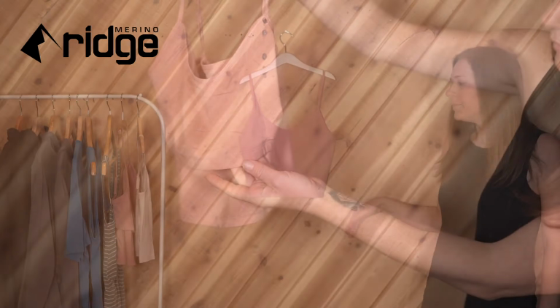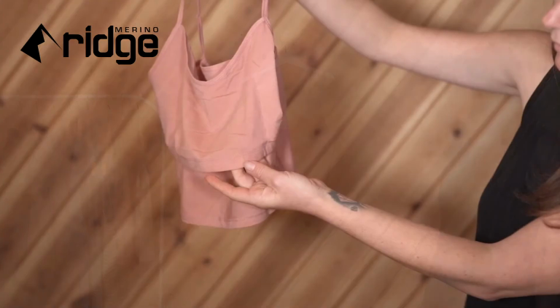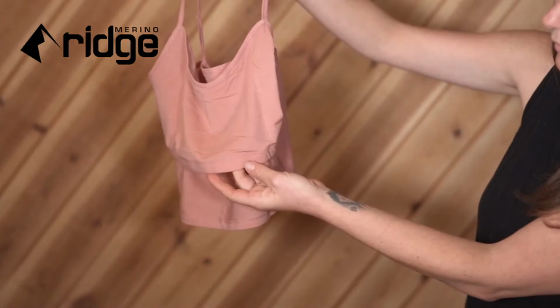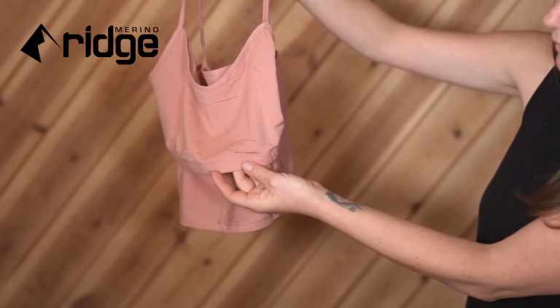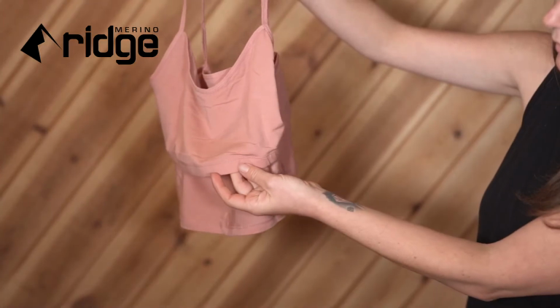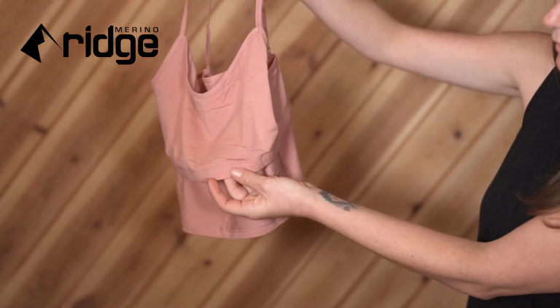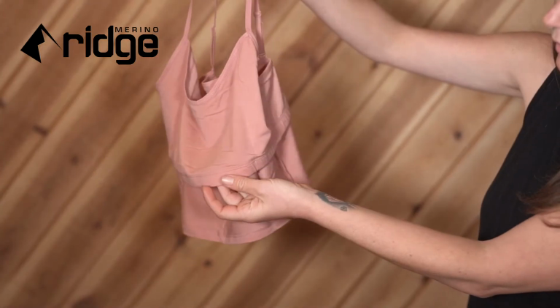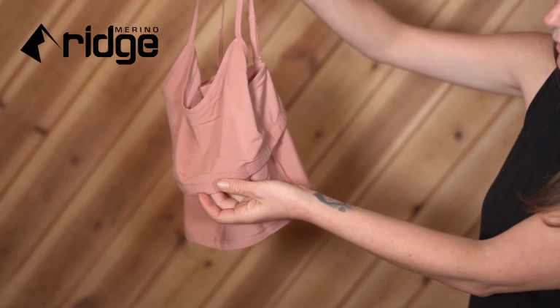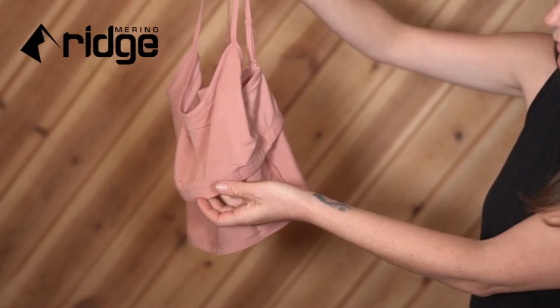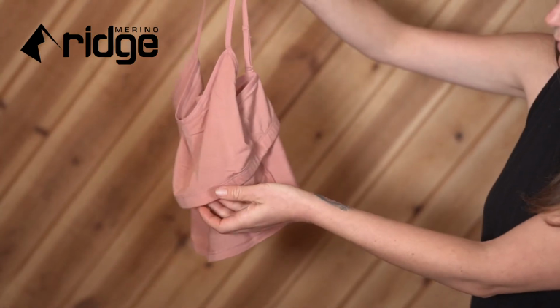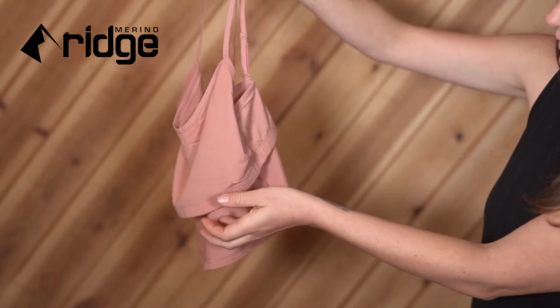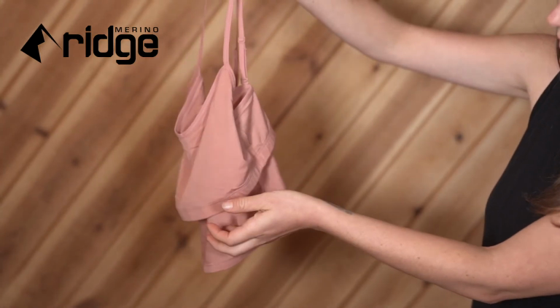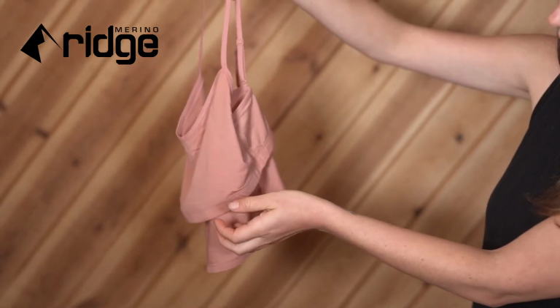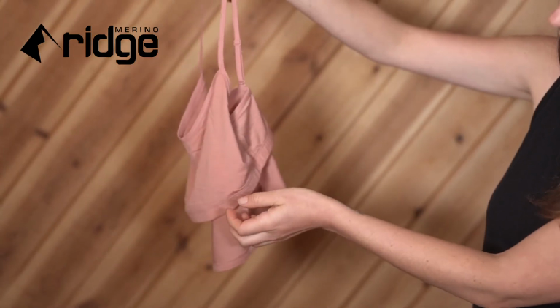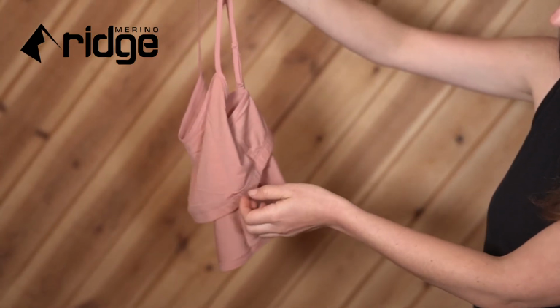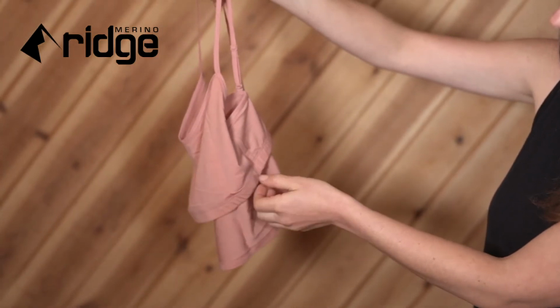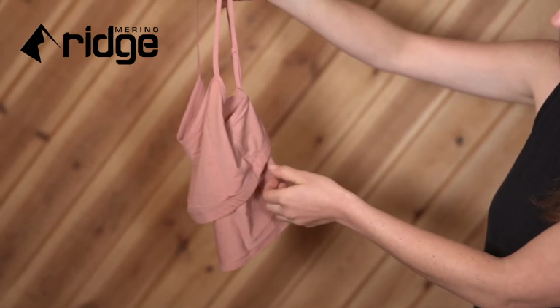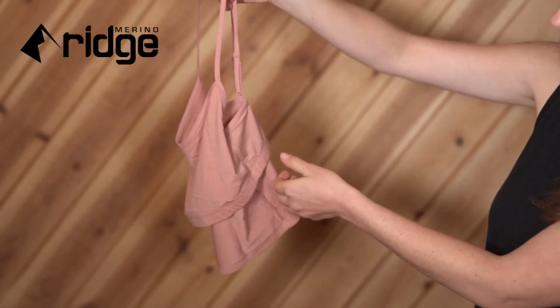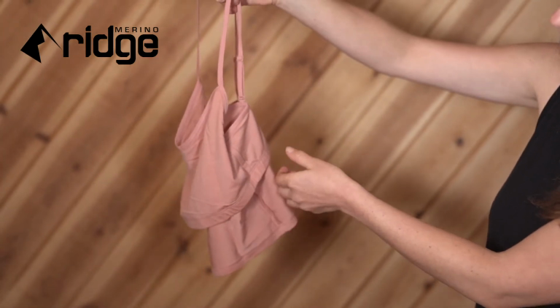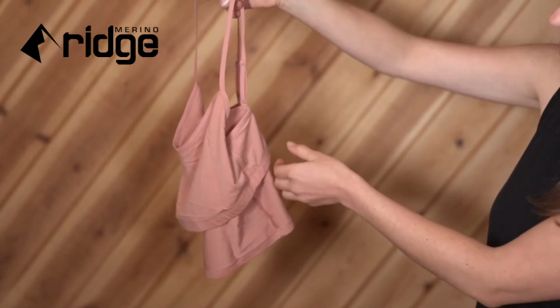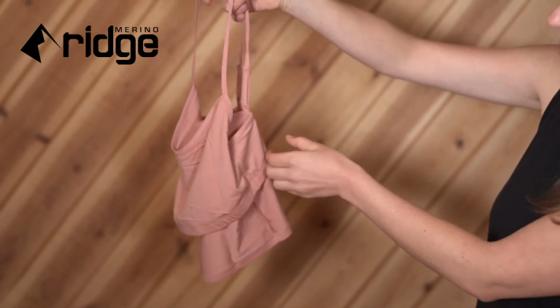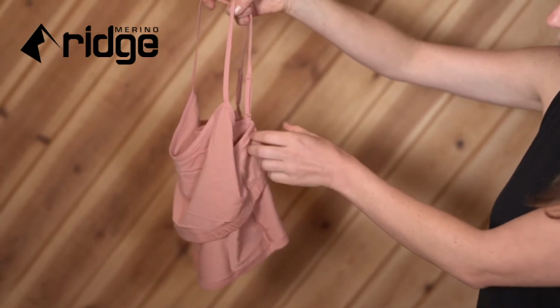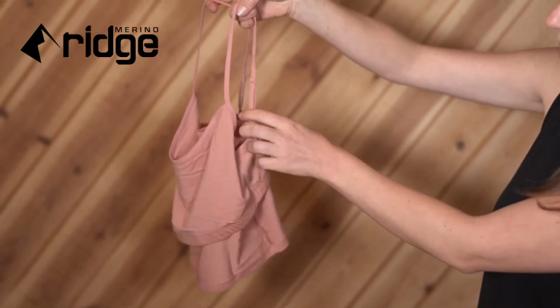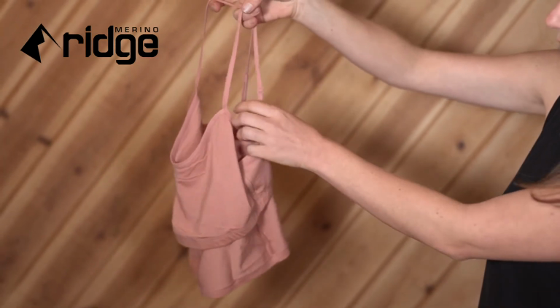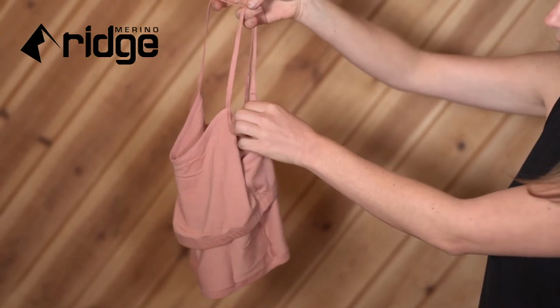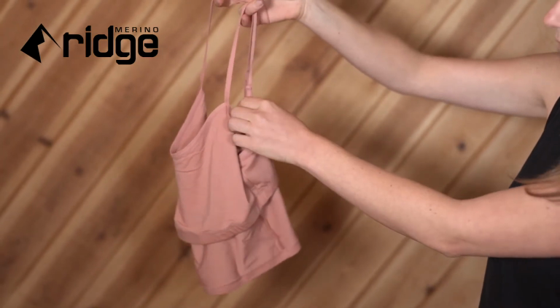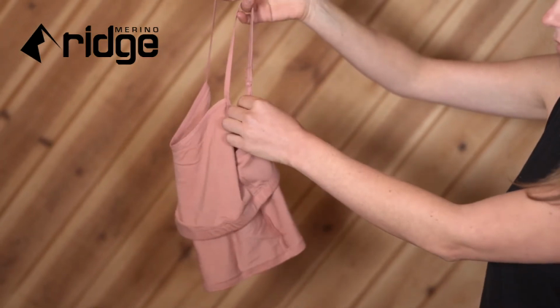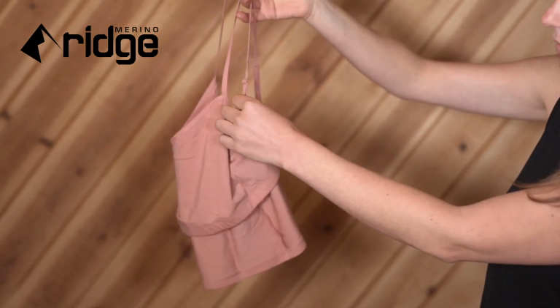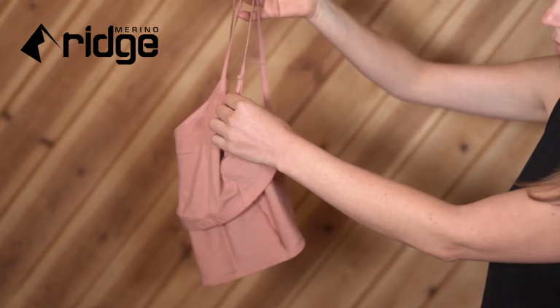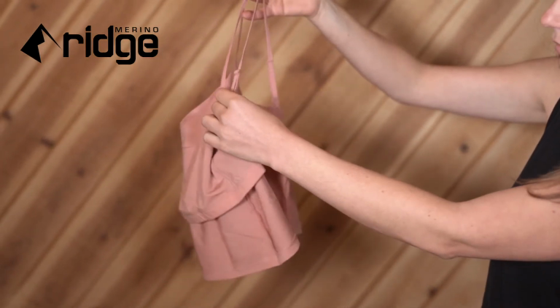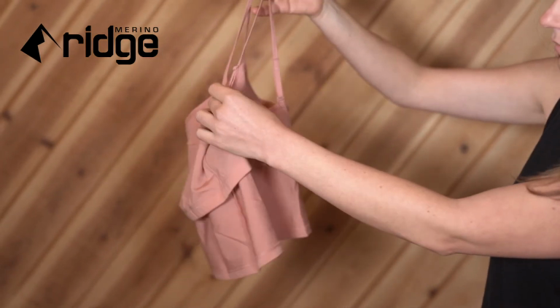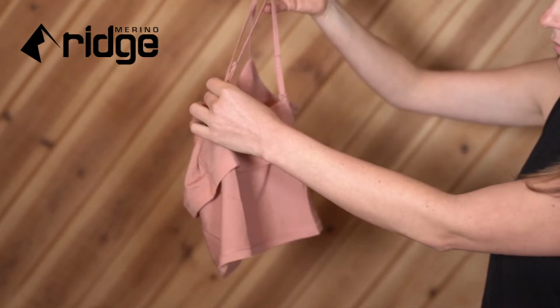It features a built-in bra that fits cups A through D, is very comfortable, and does not restrict movement.